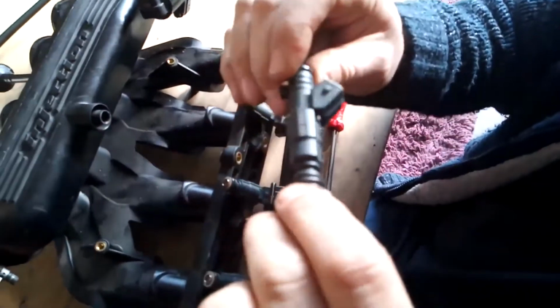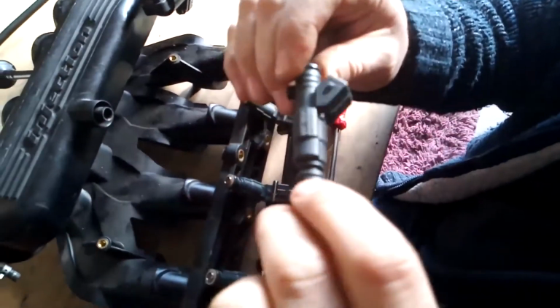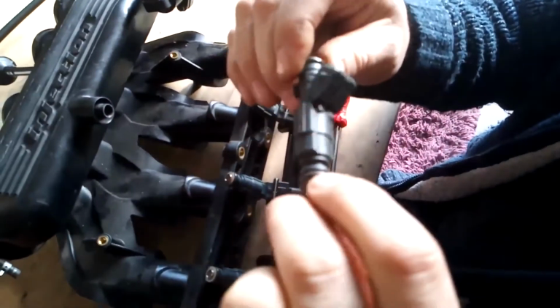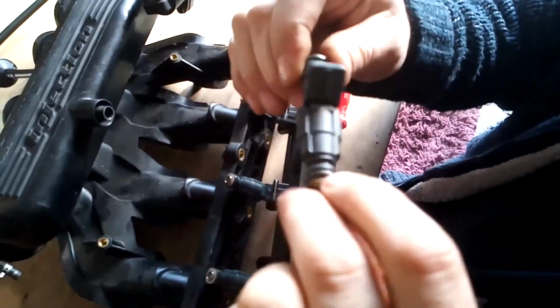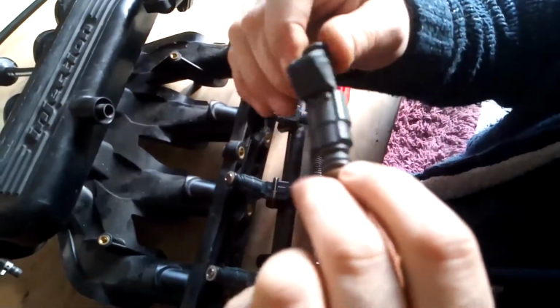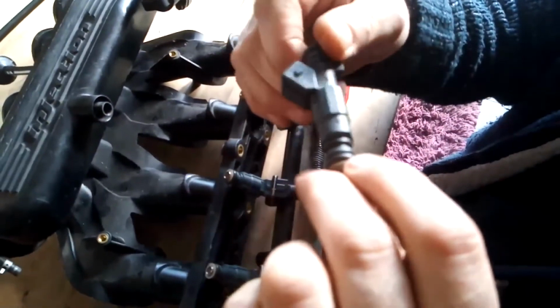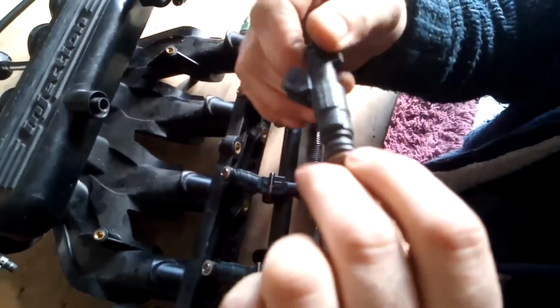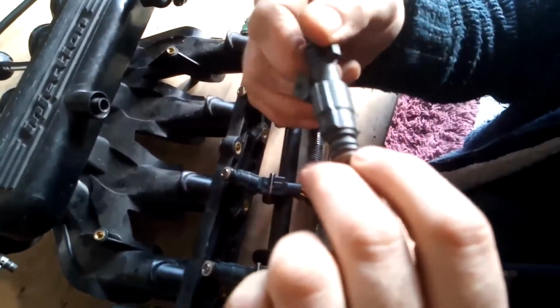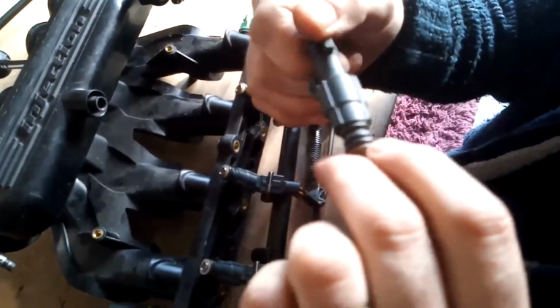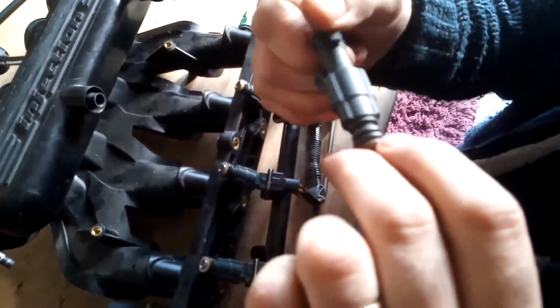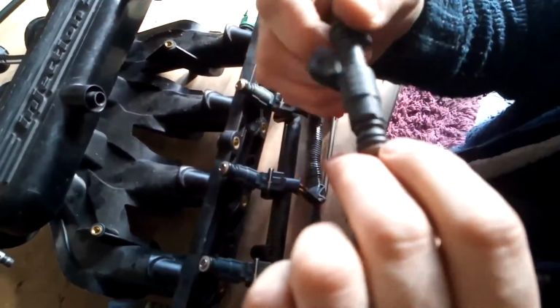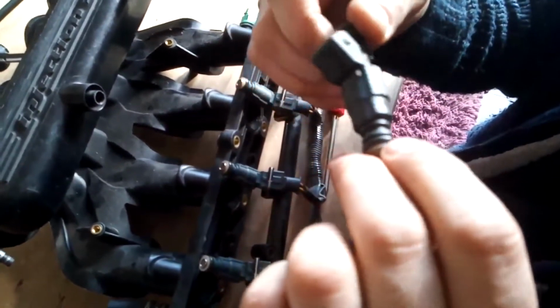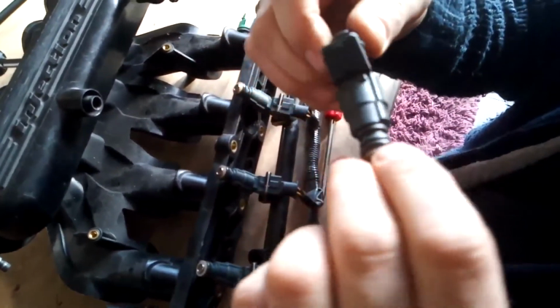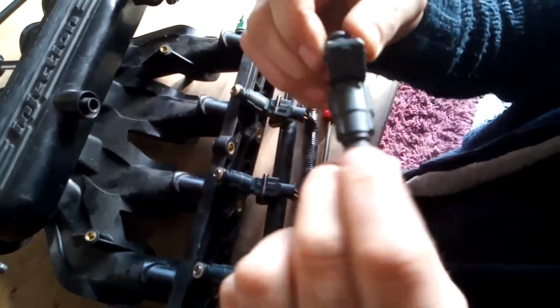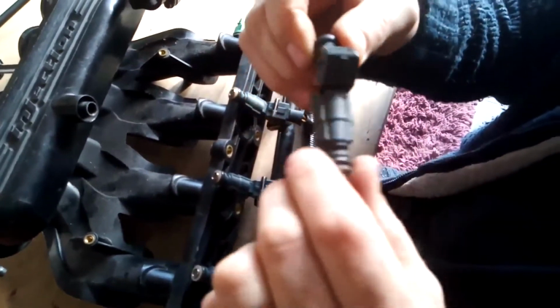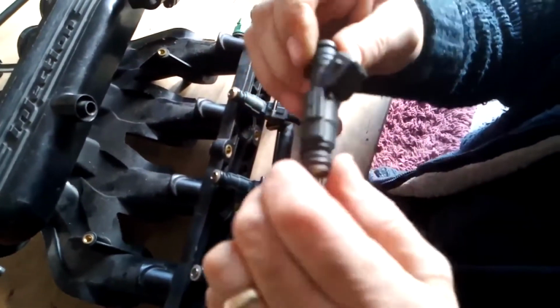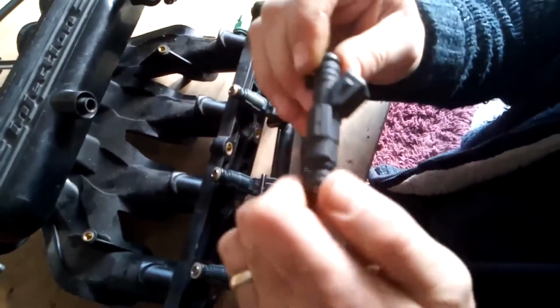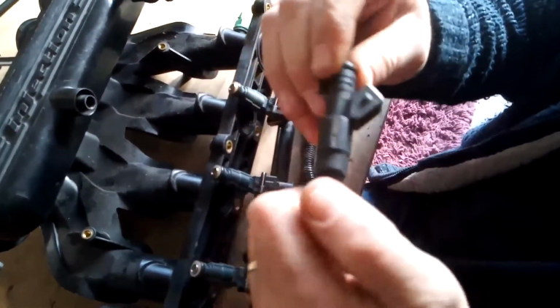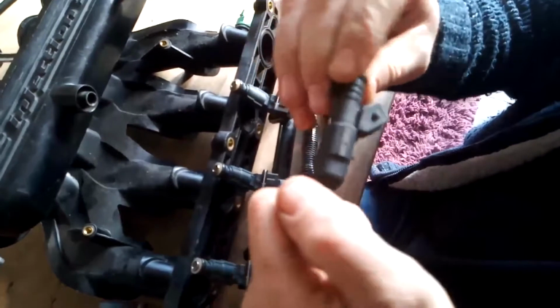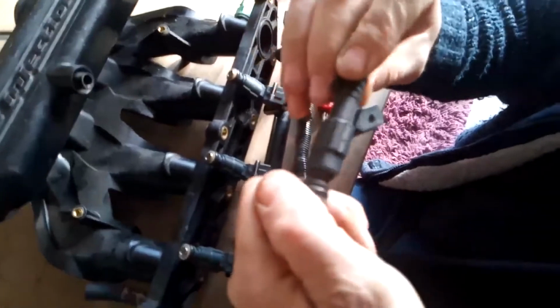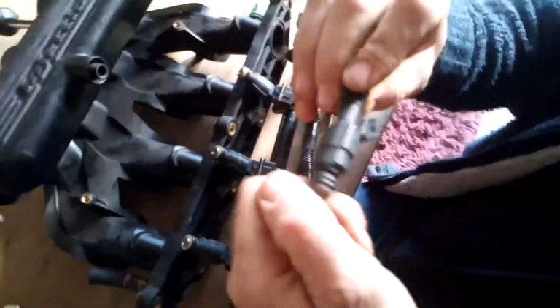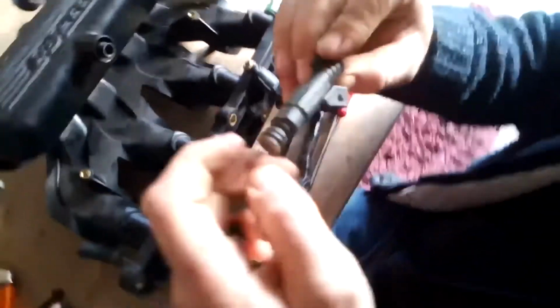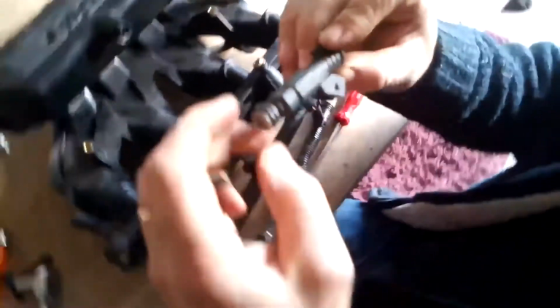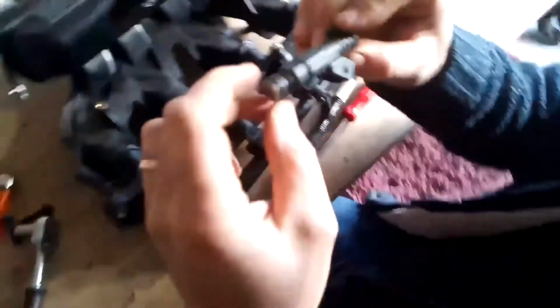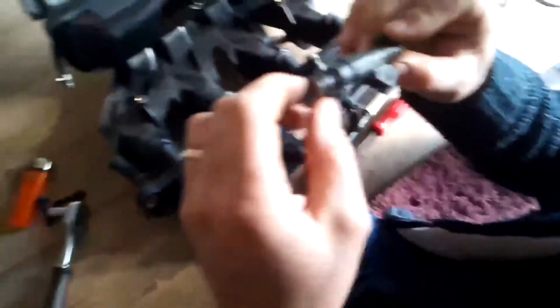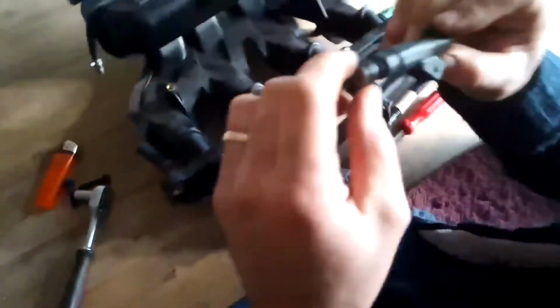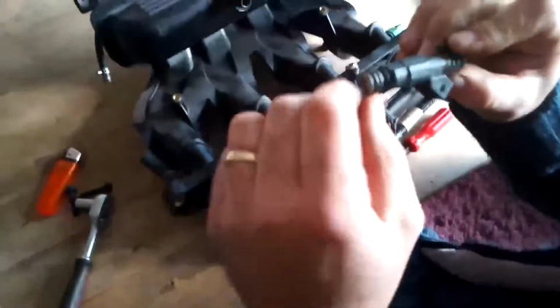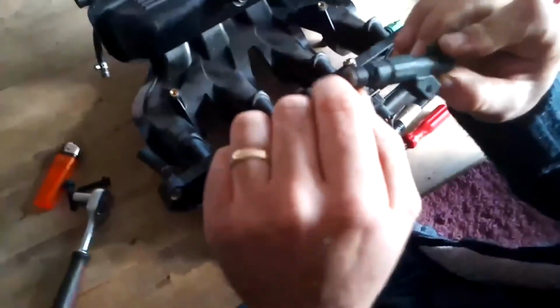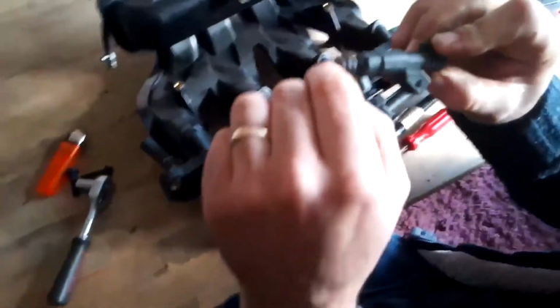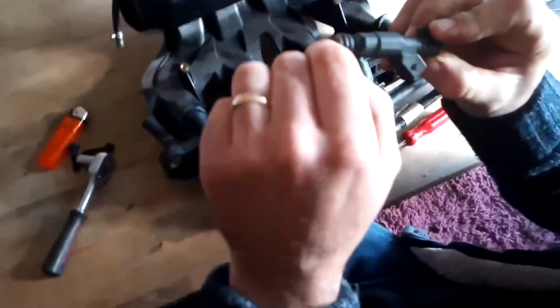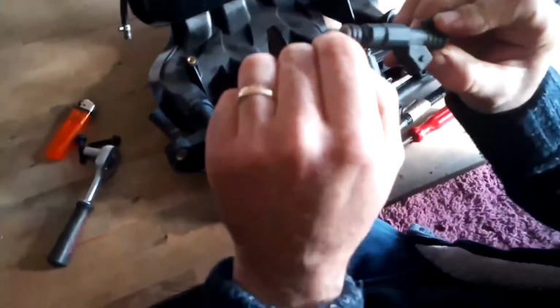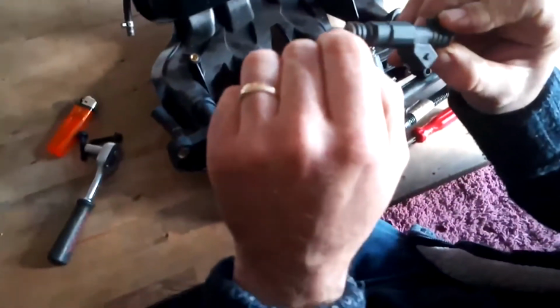When you're looking at the injector, there's a little rubber O-ring on each end. You want to be inspecting them to make sure there are no splits in them, because if there are splits, air will get into the system.